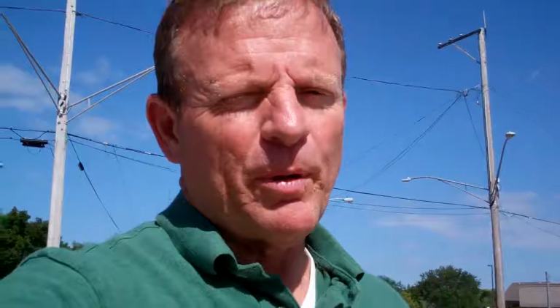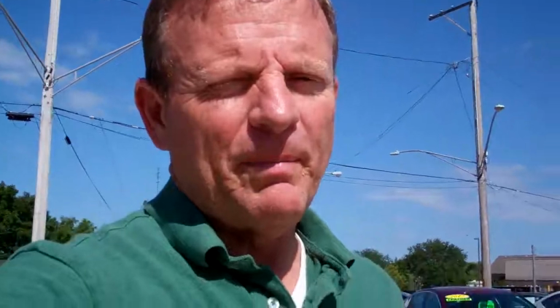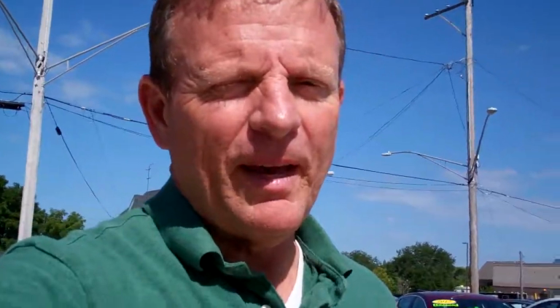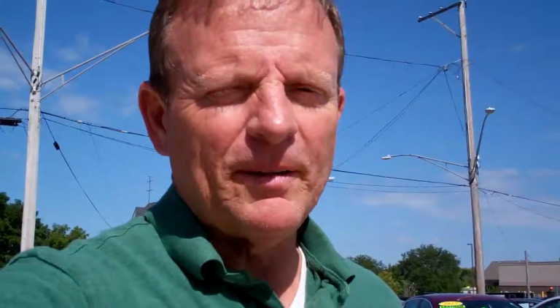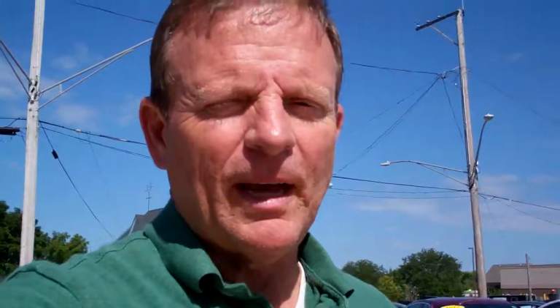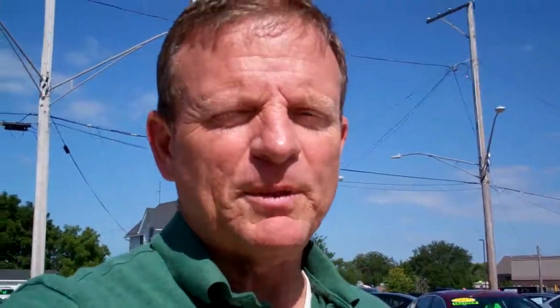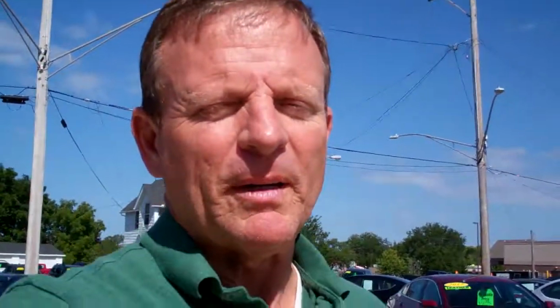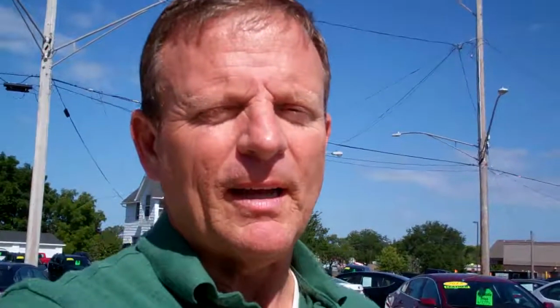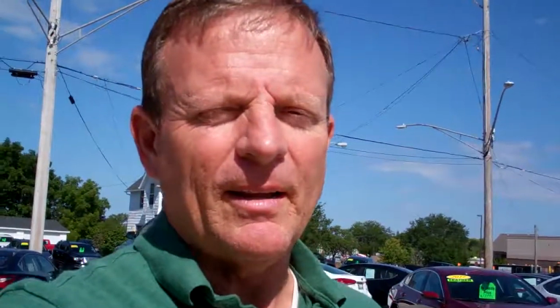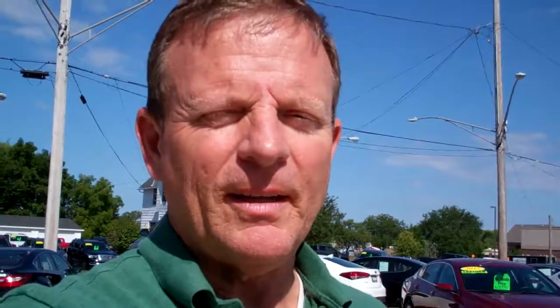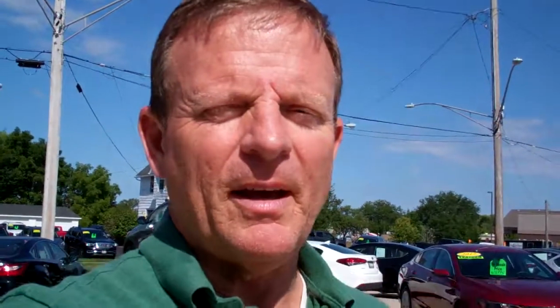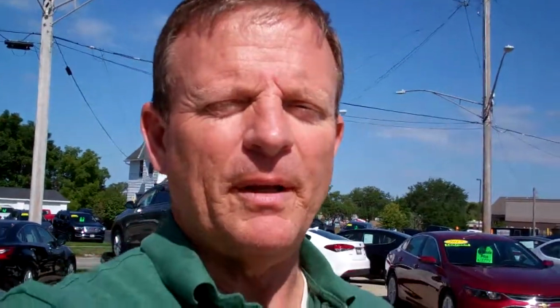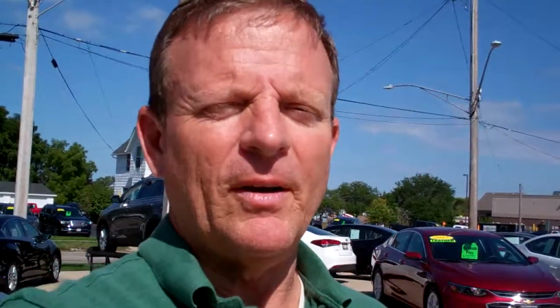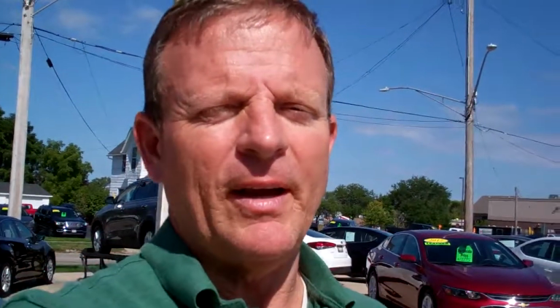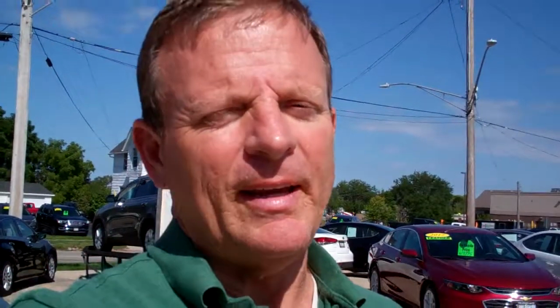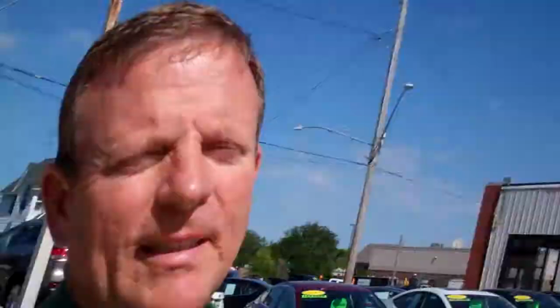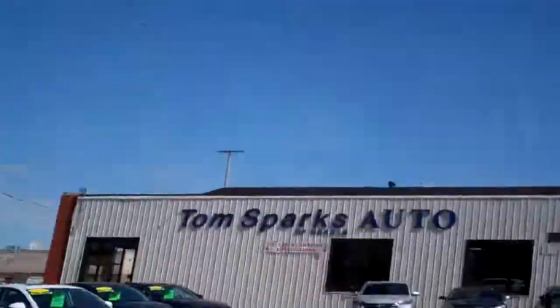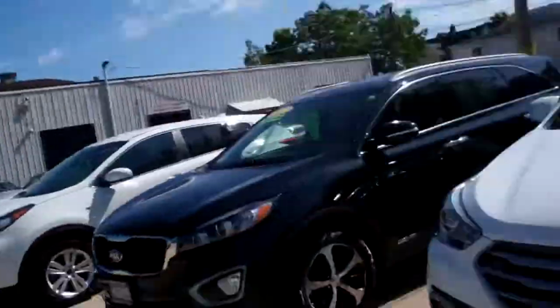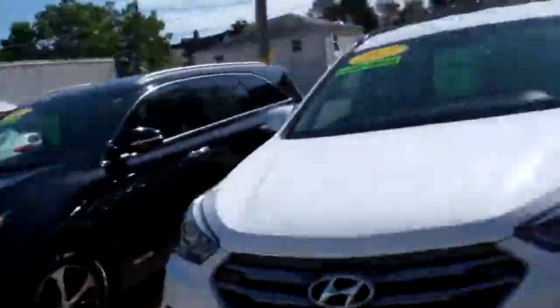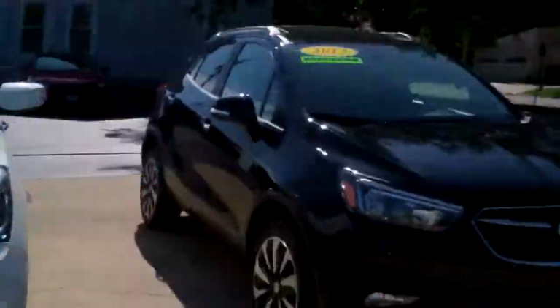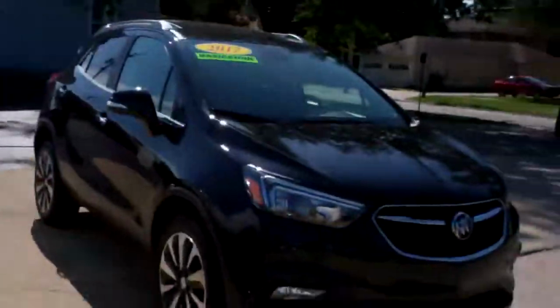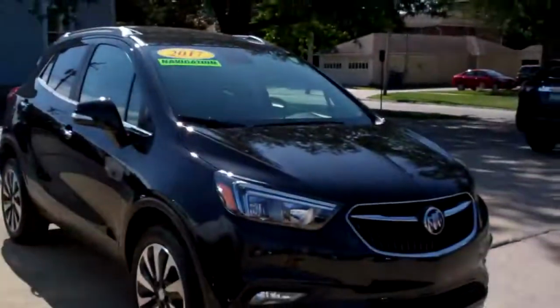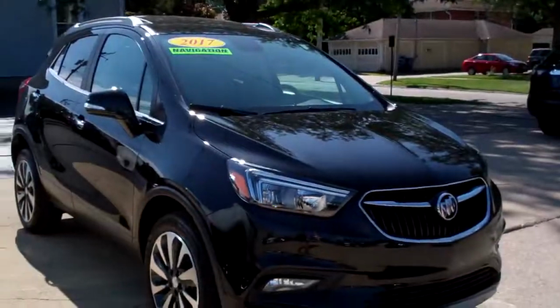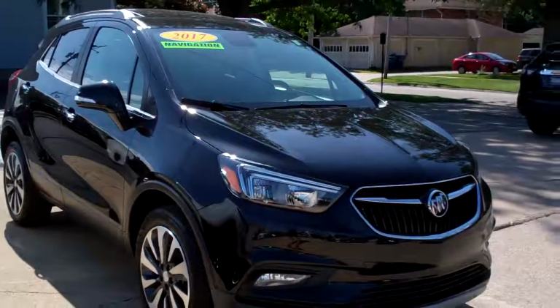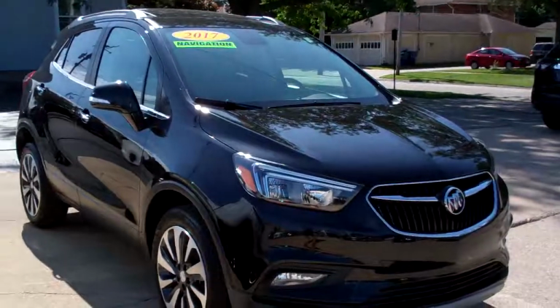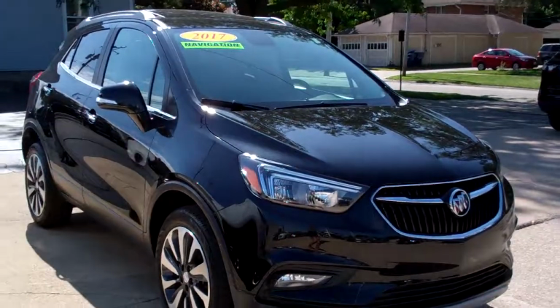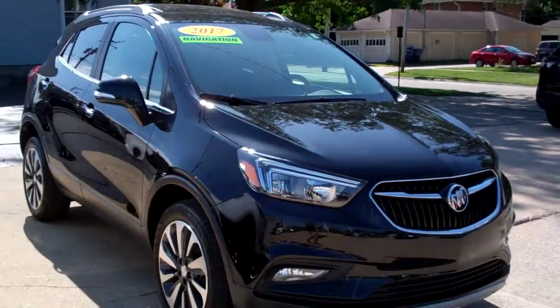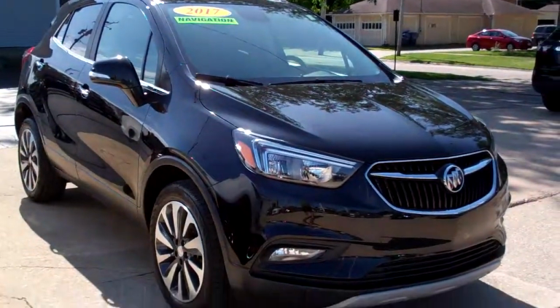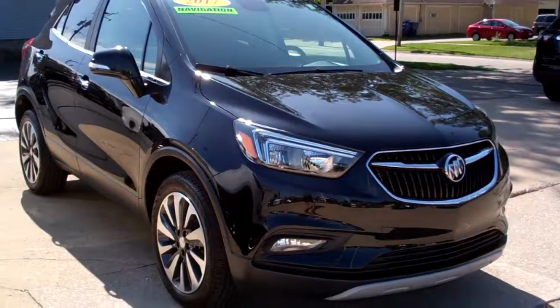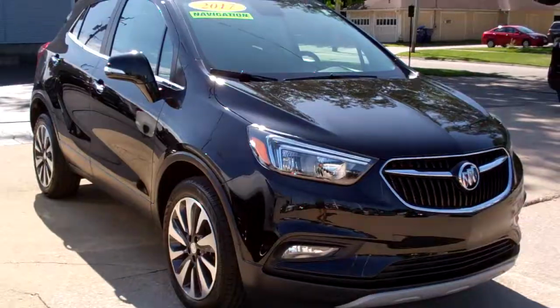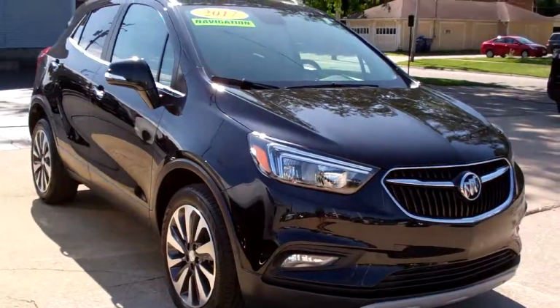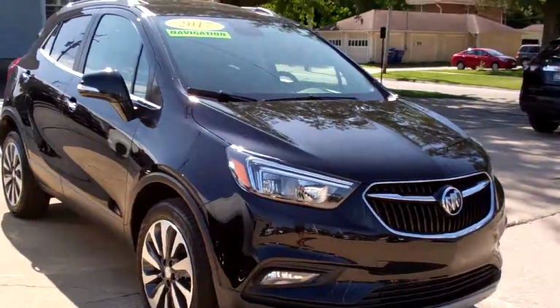Brad Mayo, Tom Sparks Auto, DeKalb, Illinois. Check this out — 2017 Buick Encore.